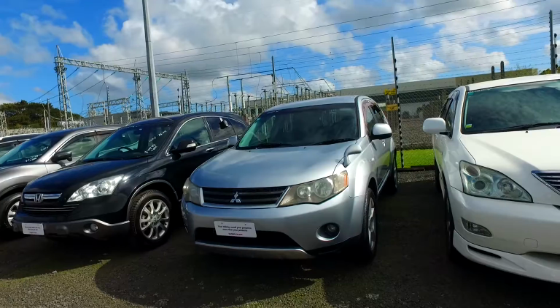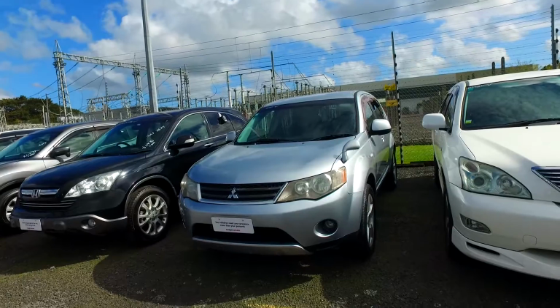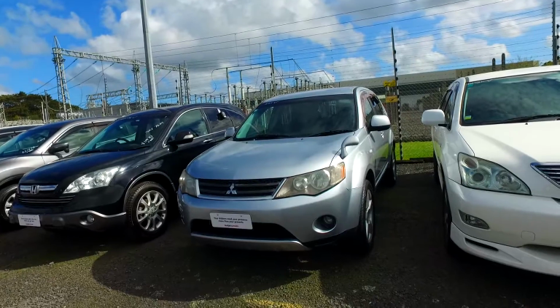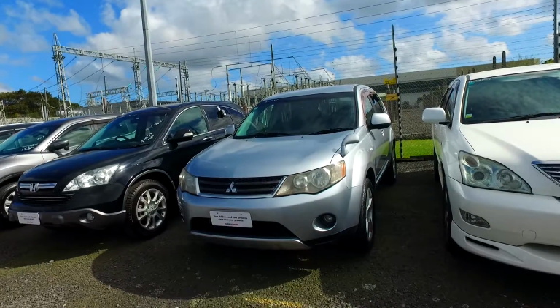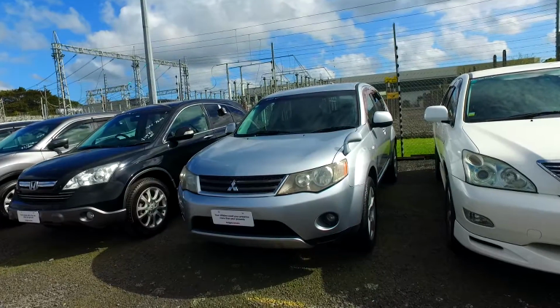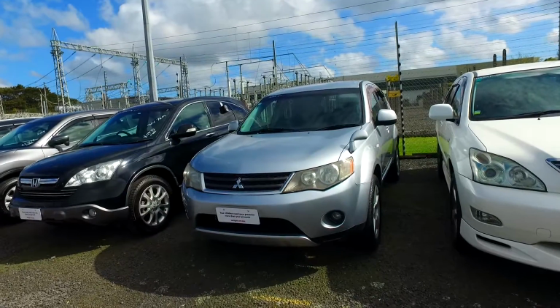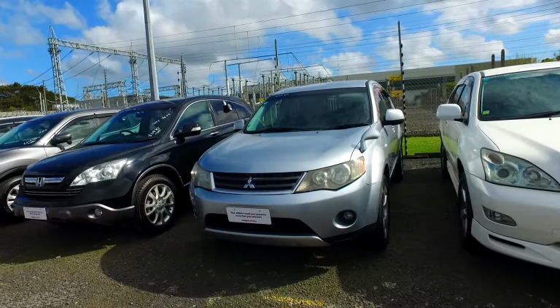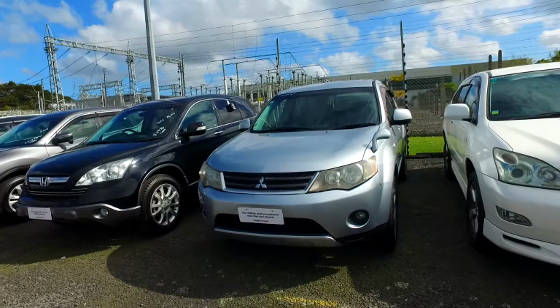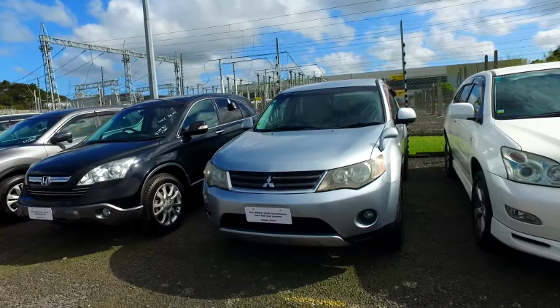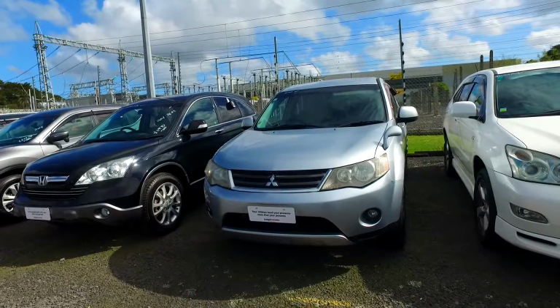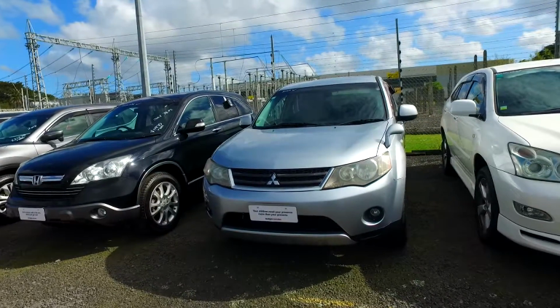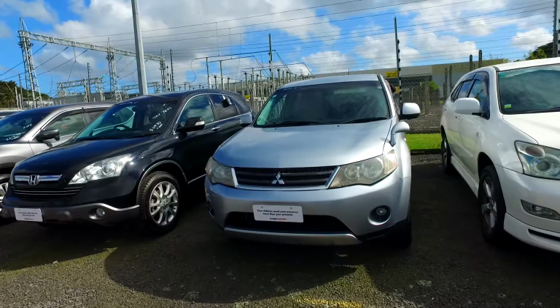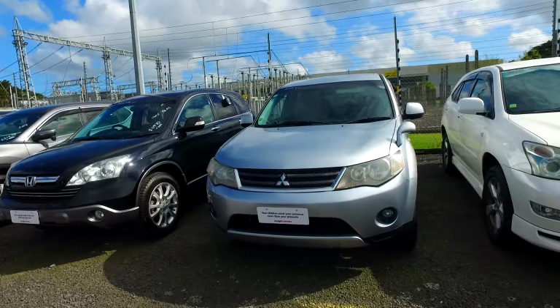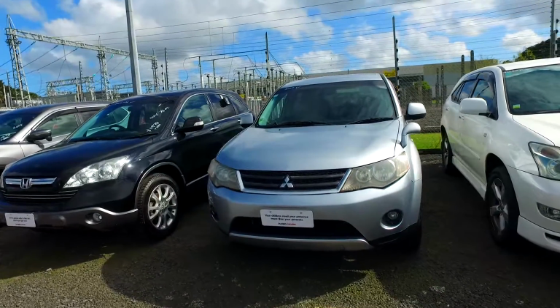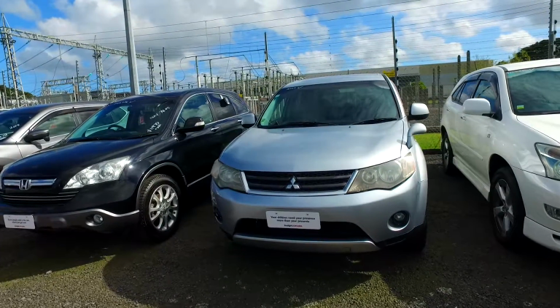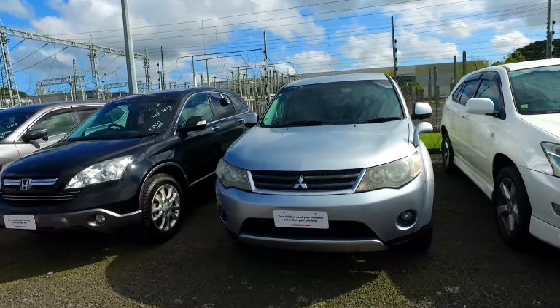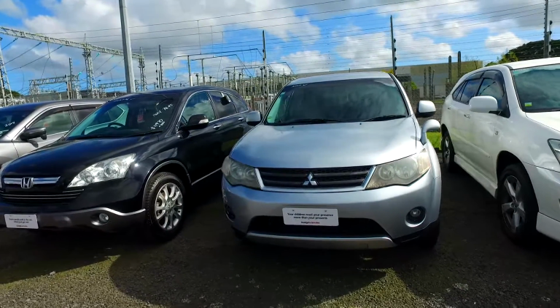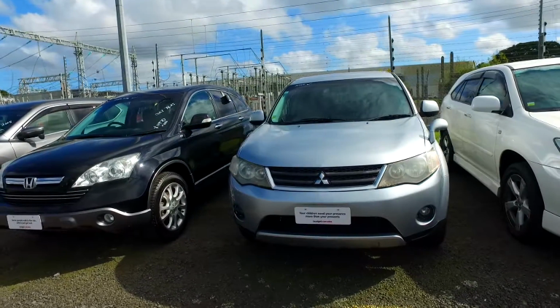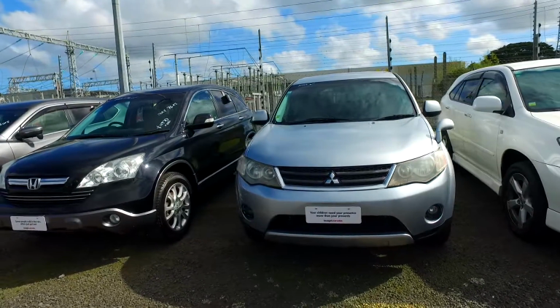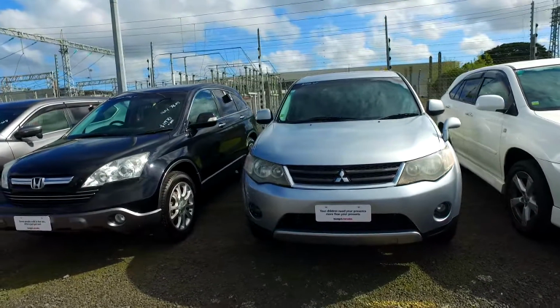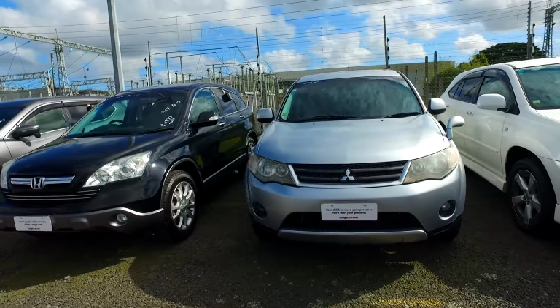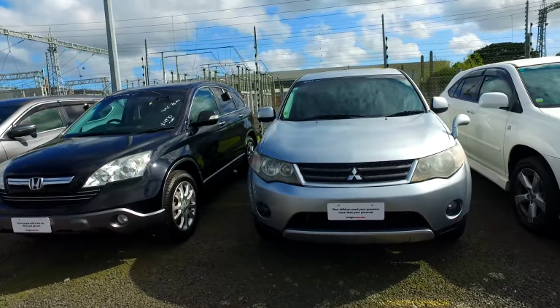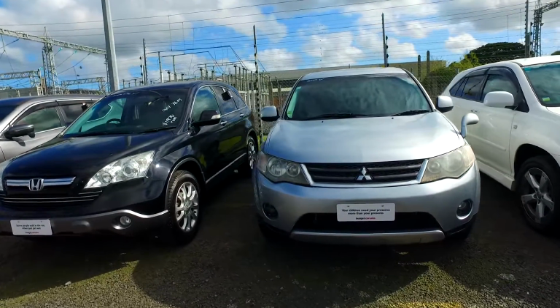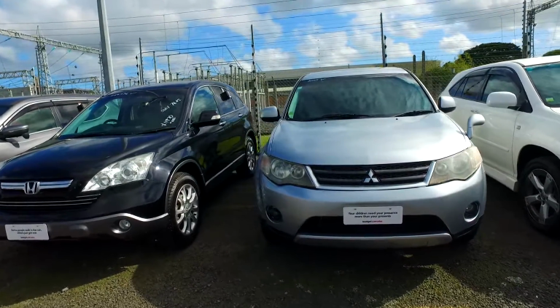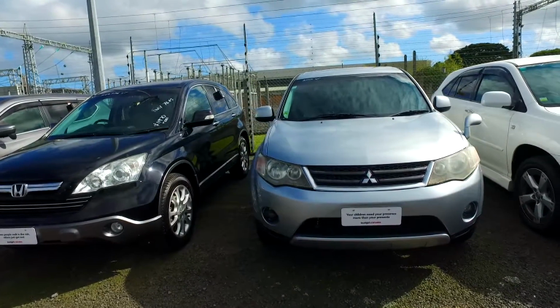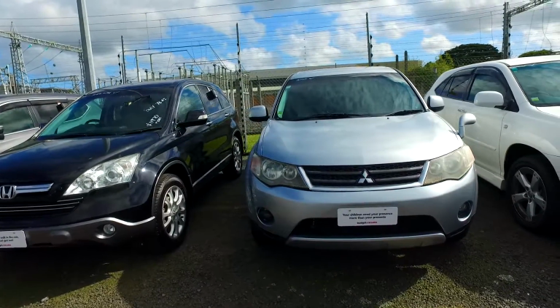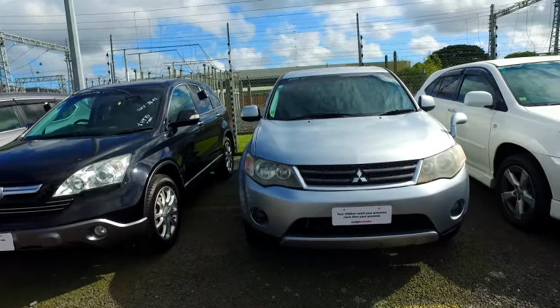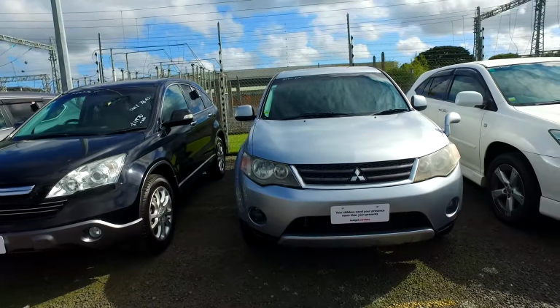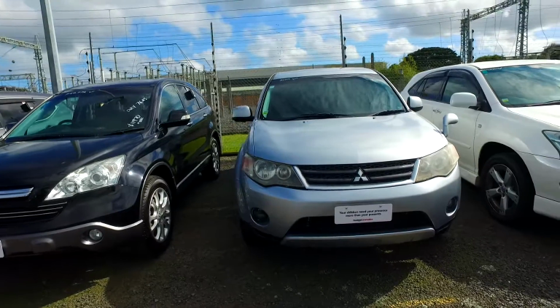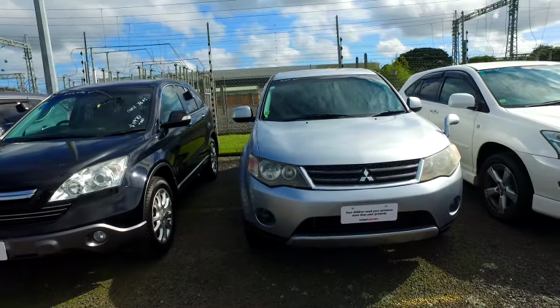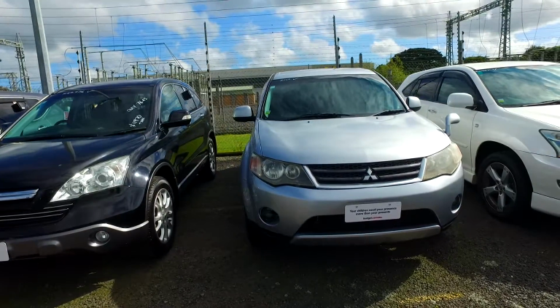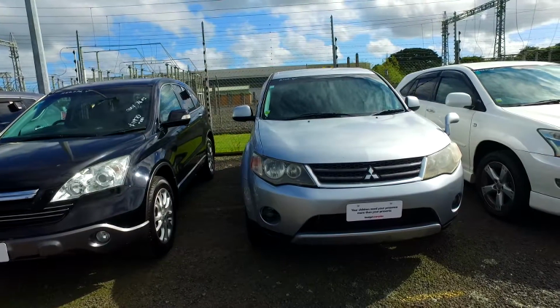Hi, good morning Nikita. Olivia from Budget Car Sale, Auckland. Thank you for your email regarding the 2006 Mitsubishi Outlander.